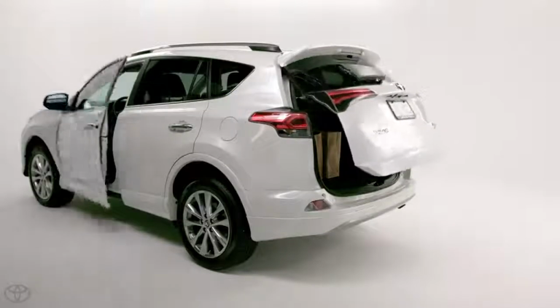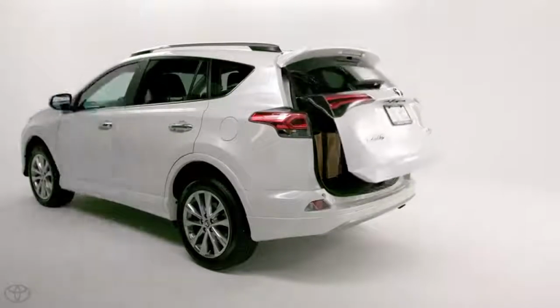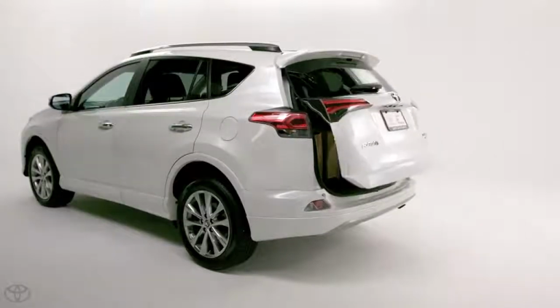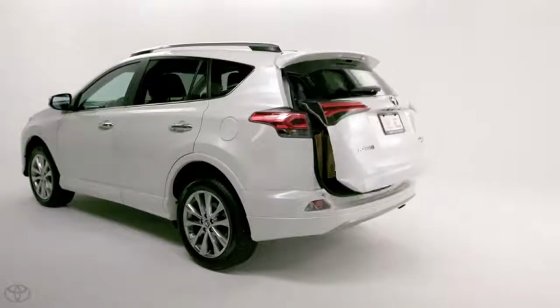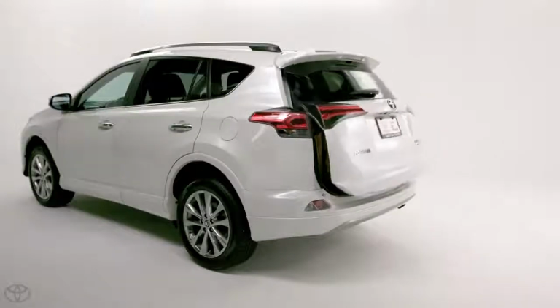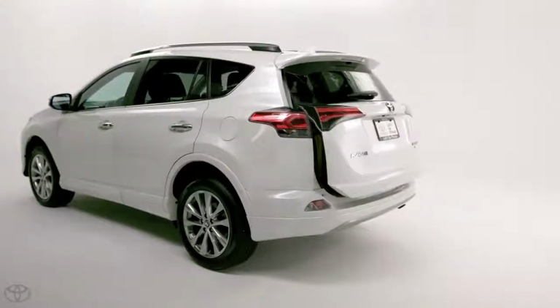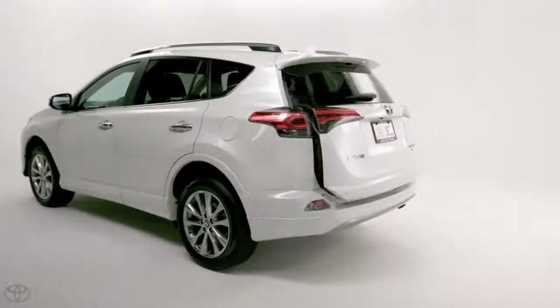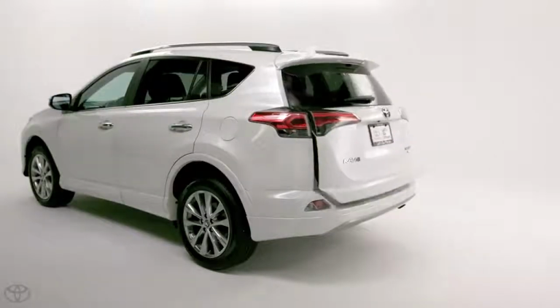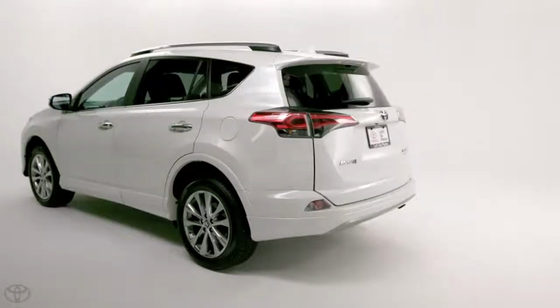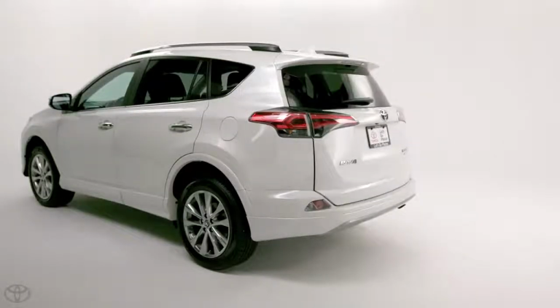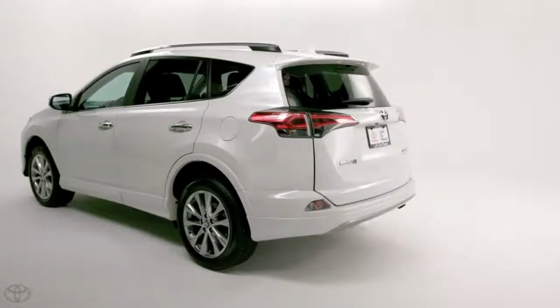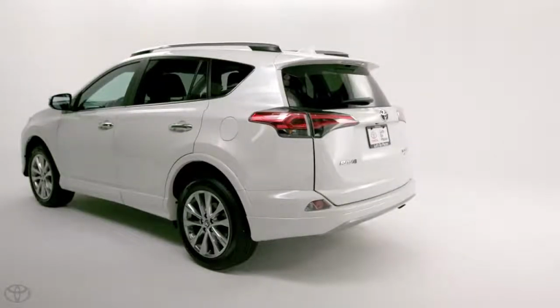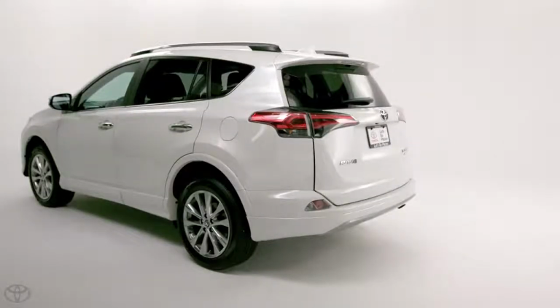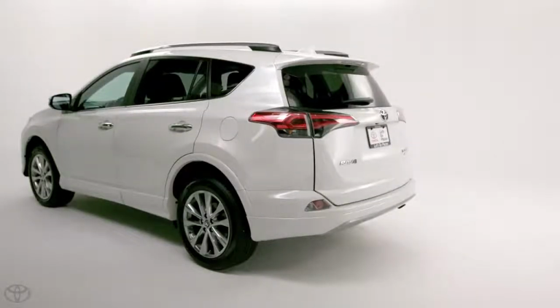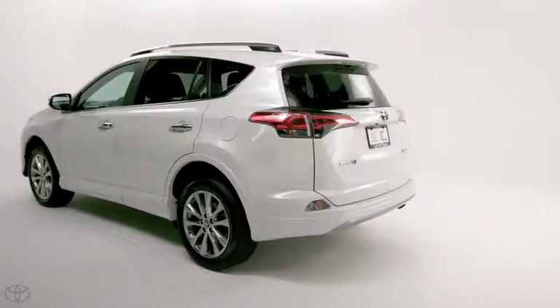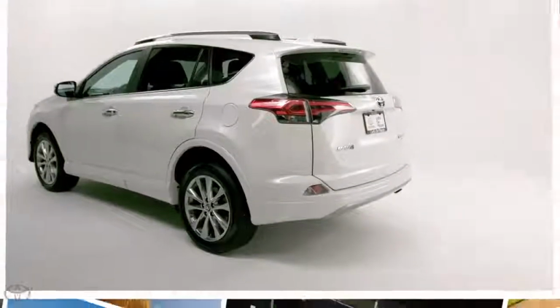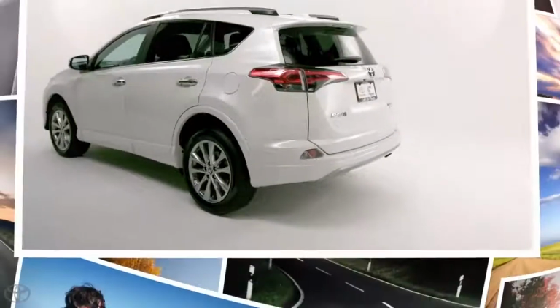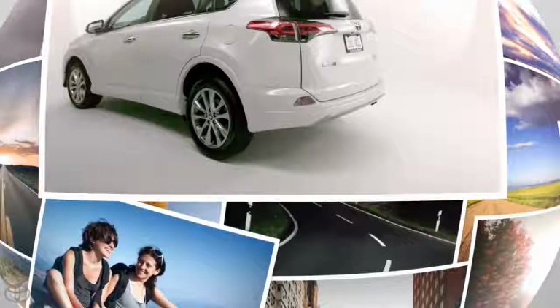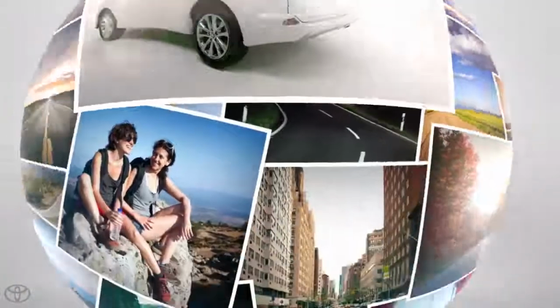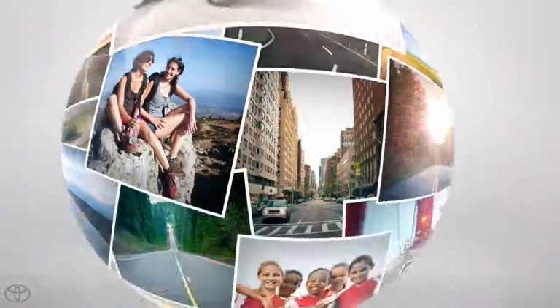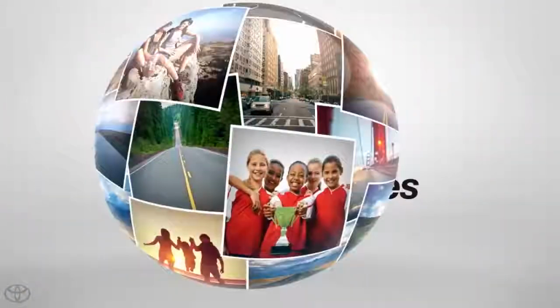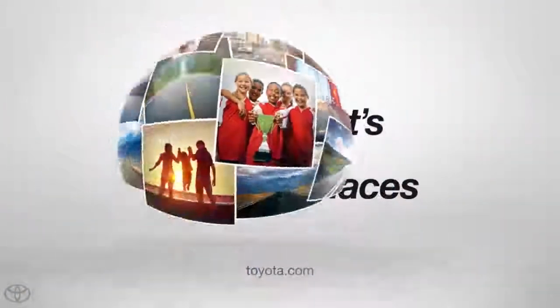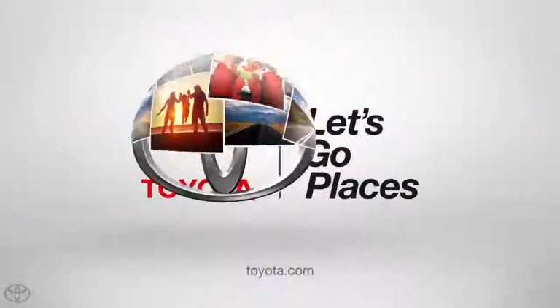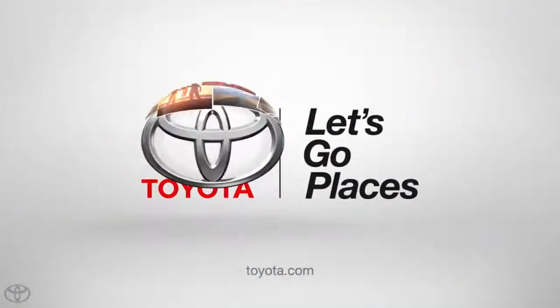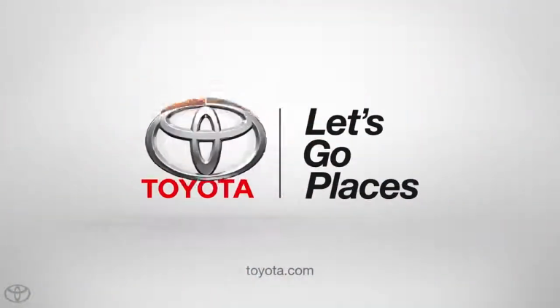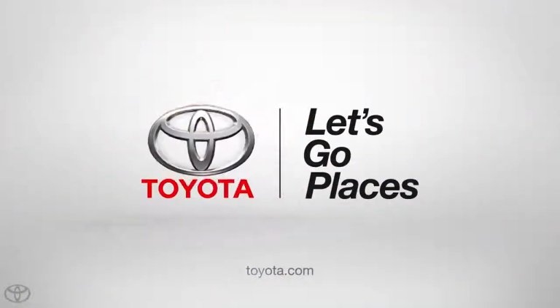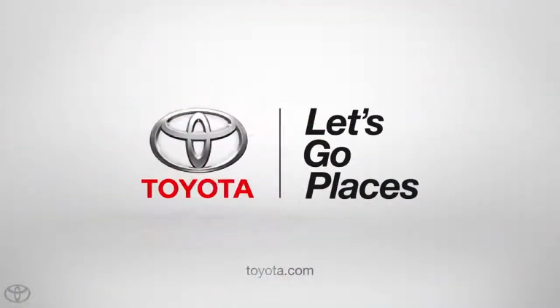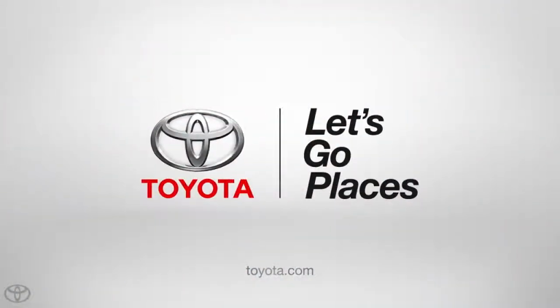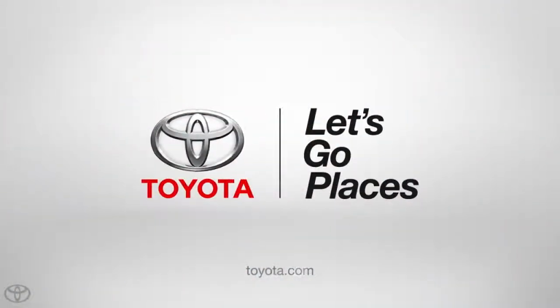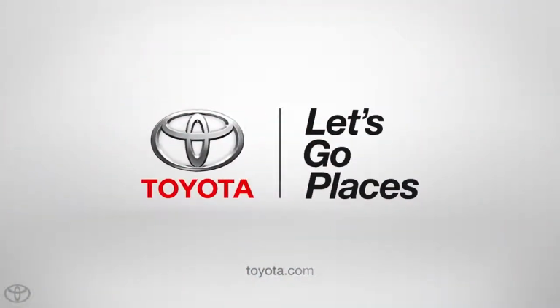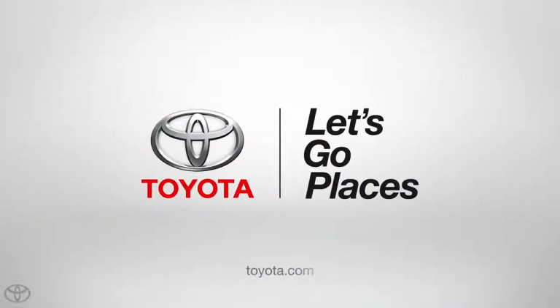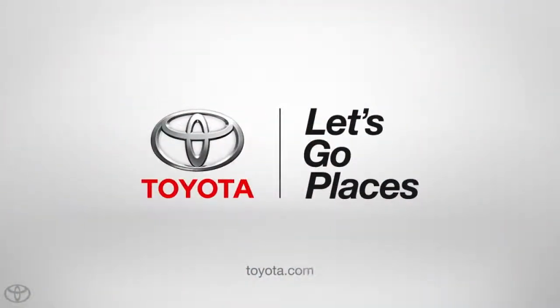See owner's manual for additional limitations and details. Toyota — let's go places.